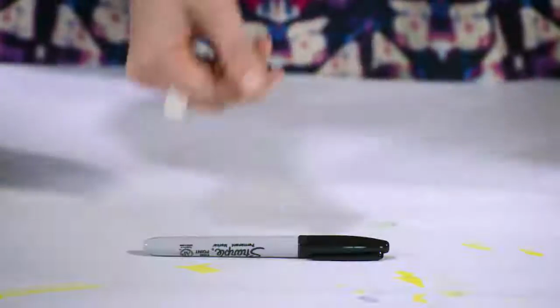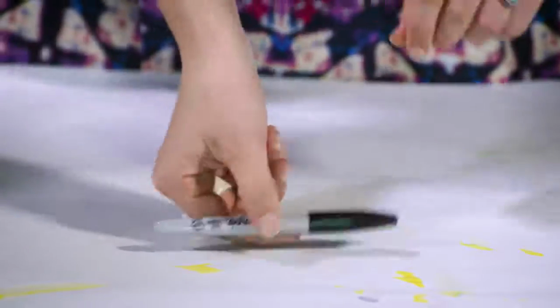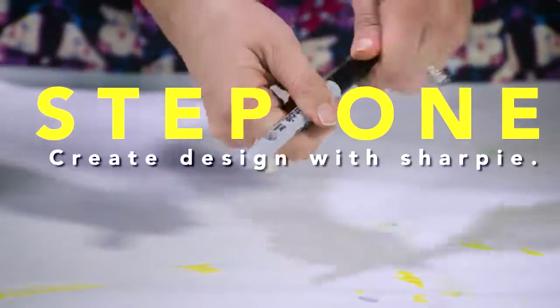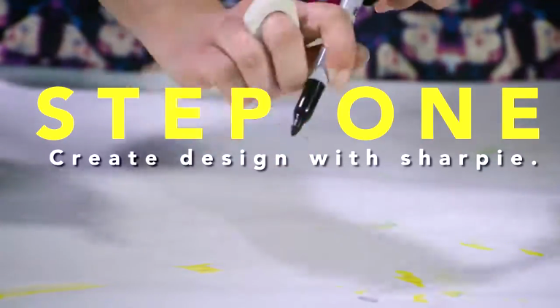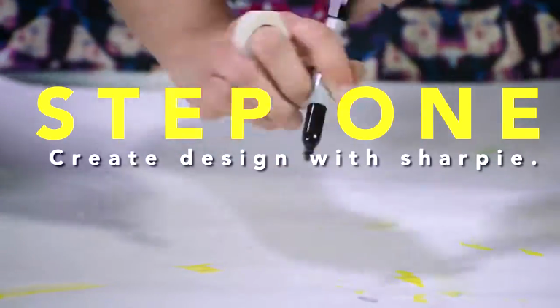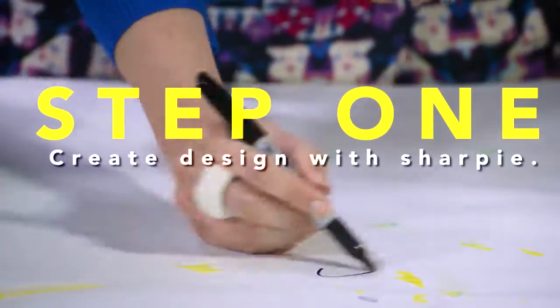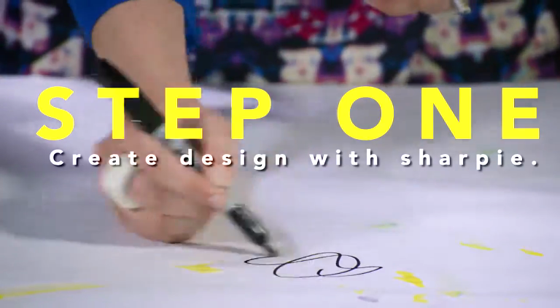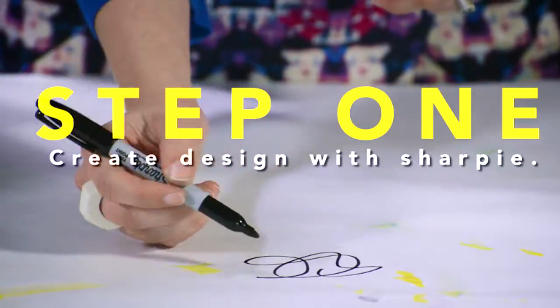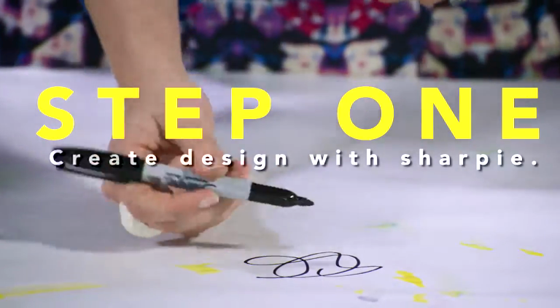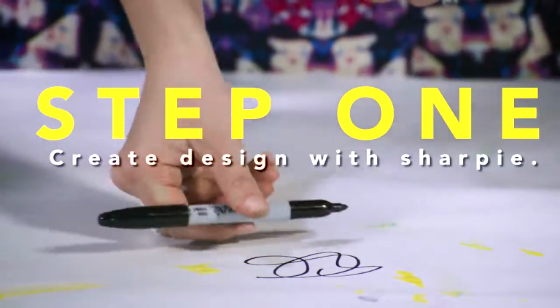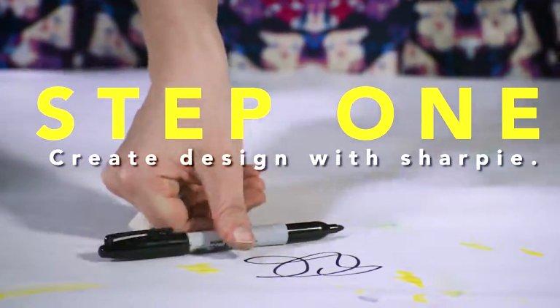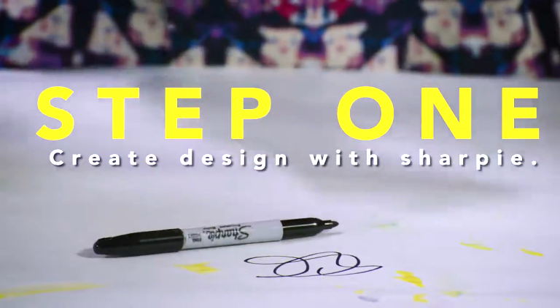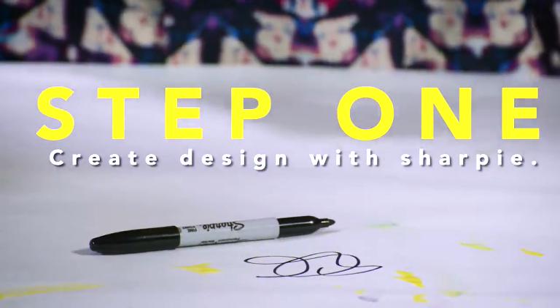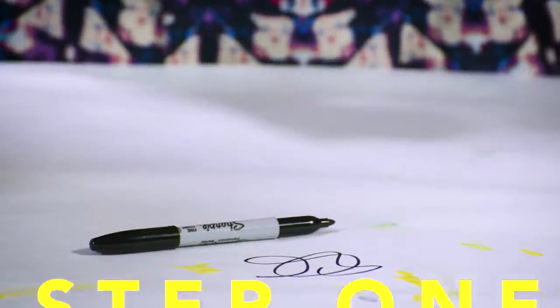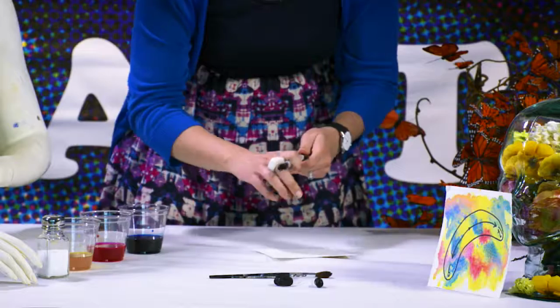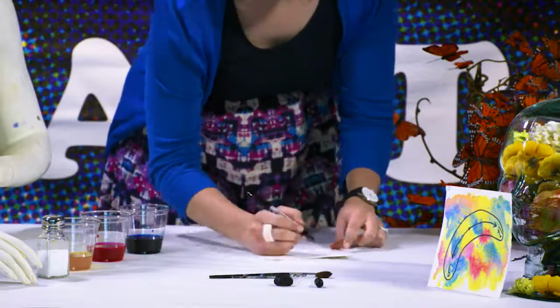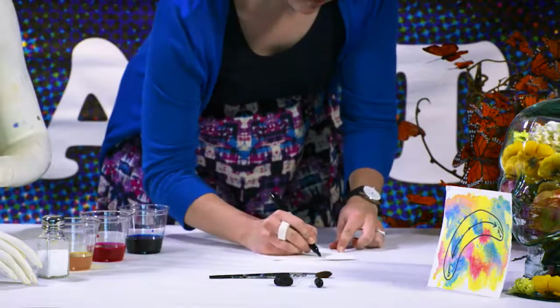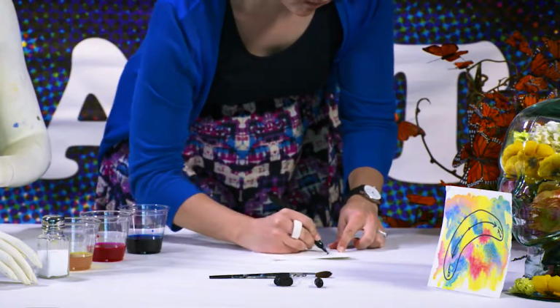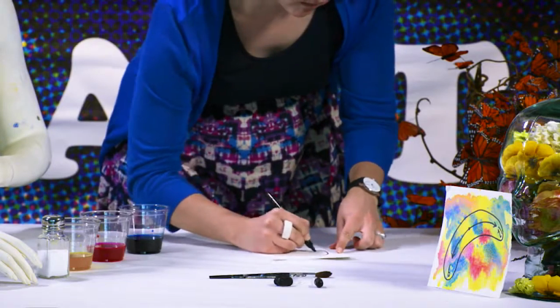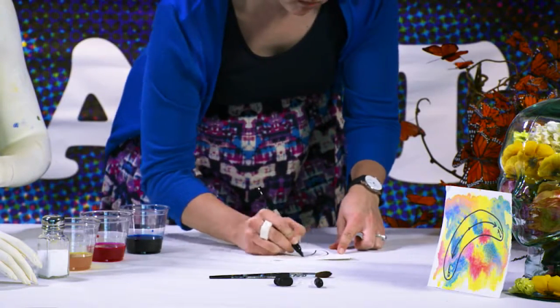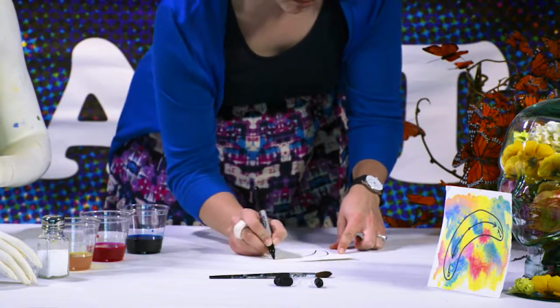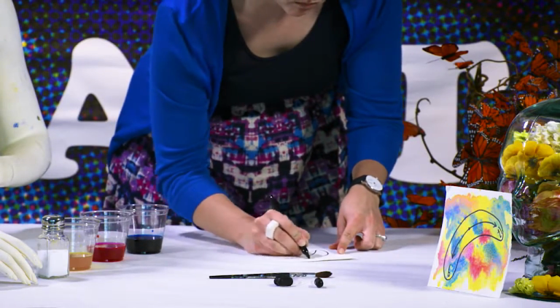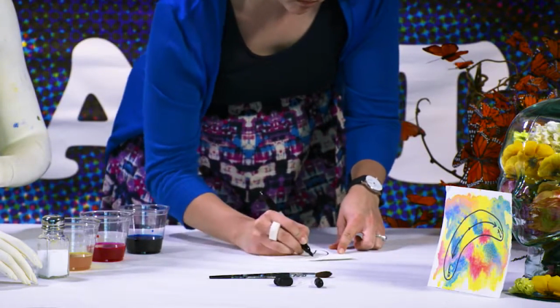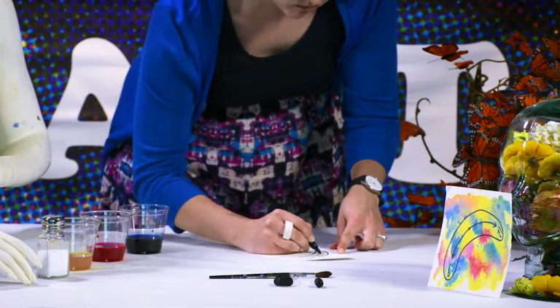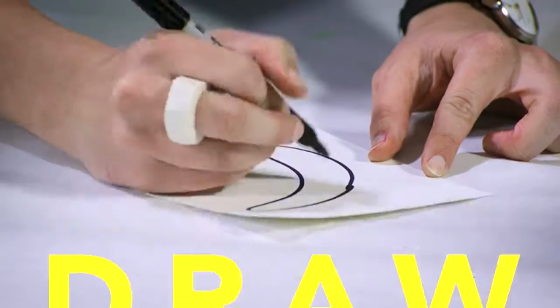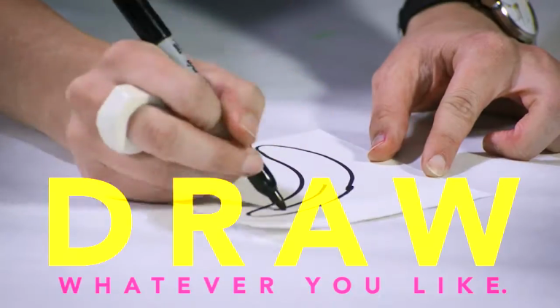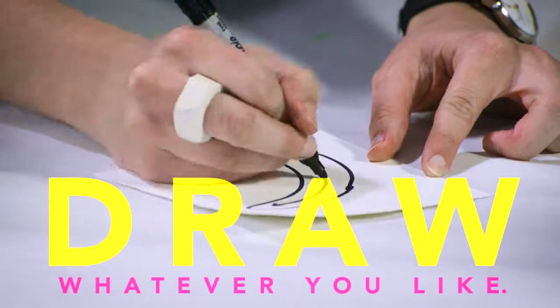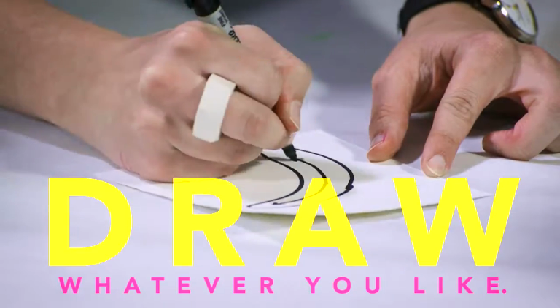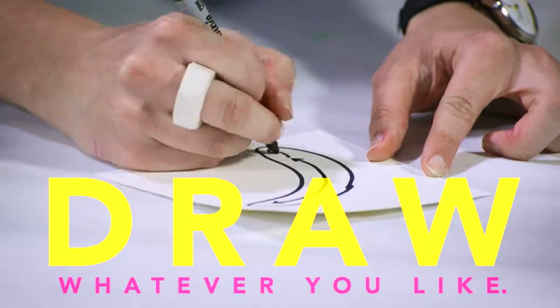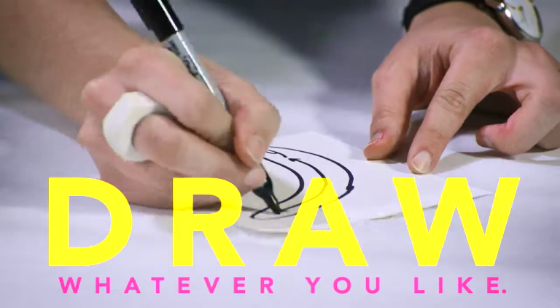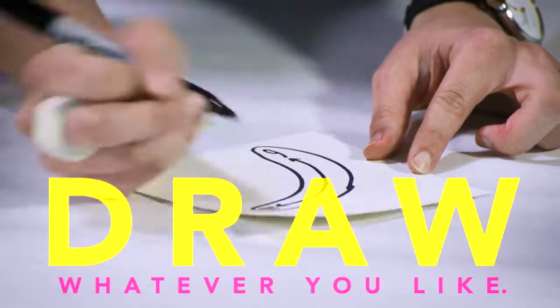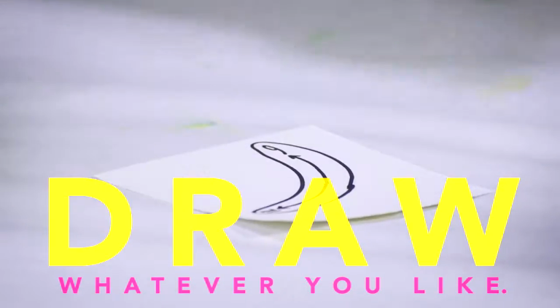To mimic that look, we'll start by making a design with Sharpie. Some of Dali's favorite images are eyes and clocks, but of course you can draw whatever you like.